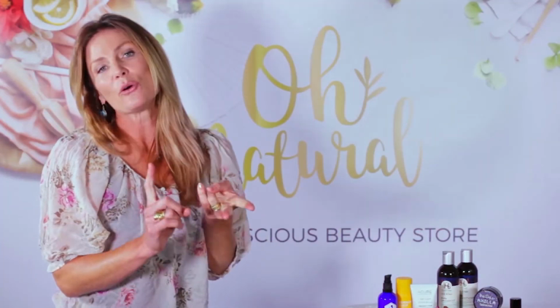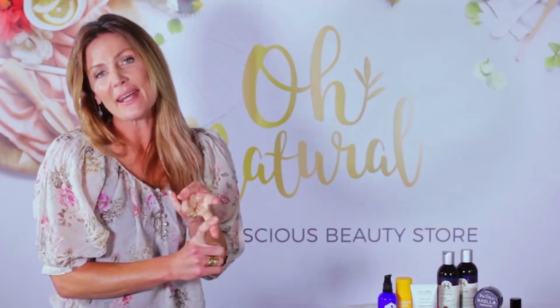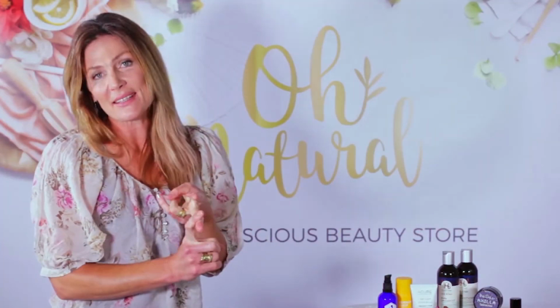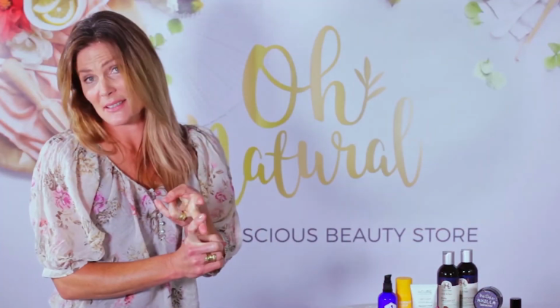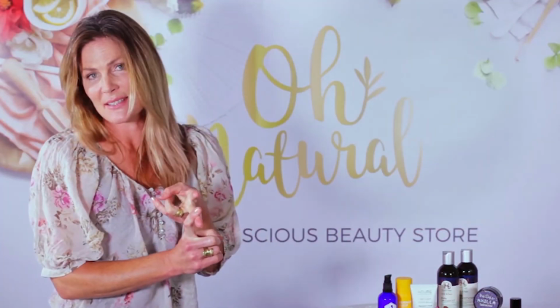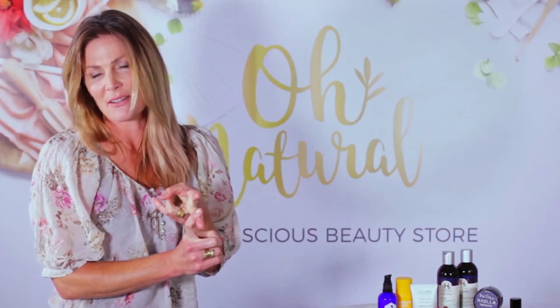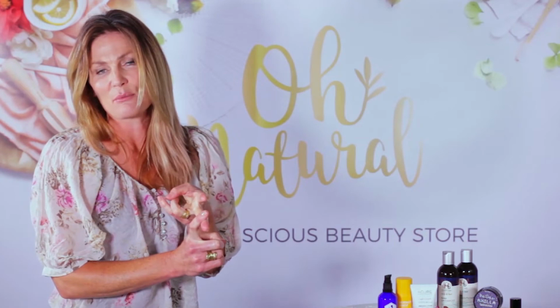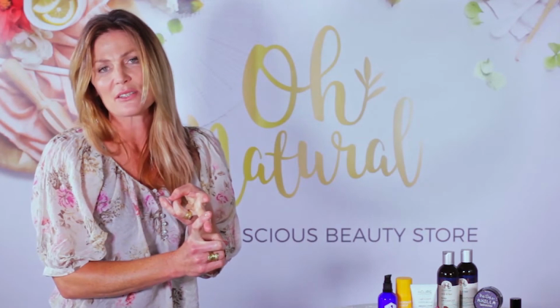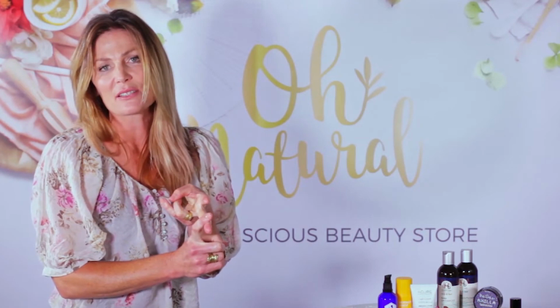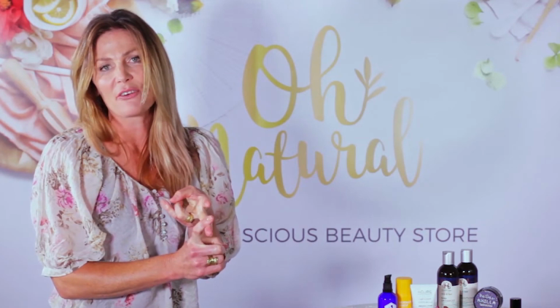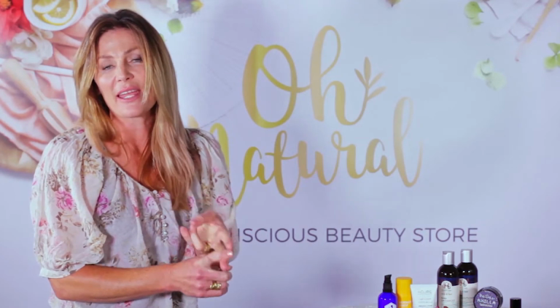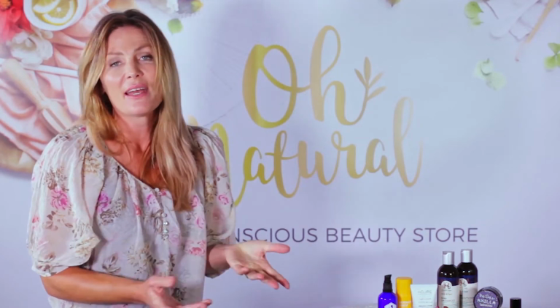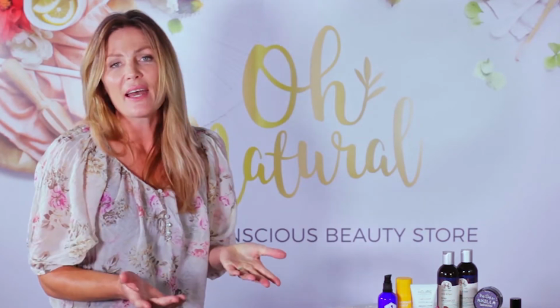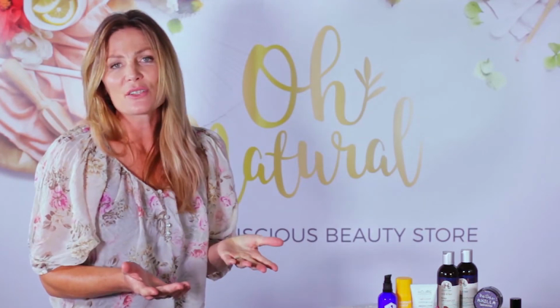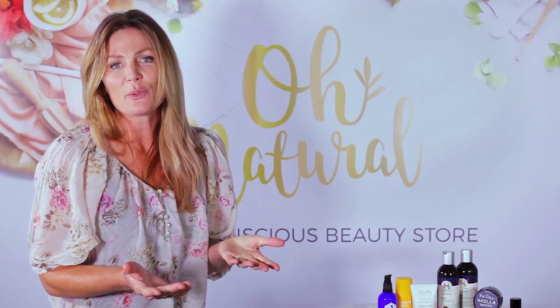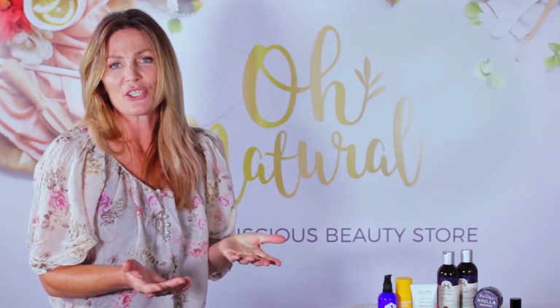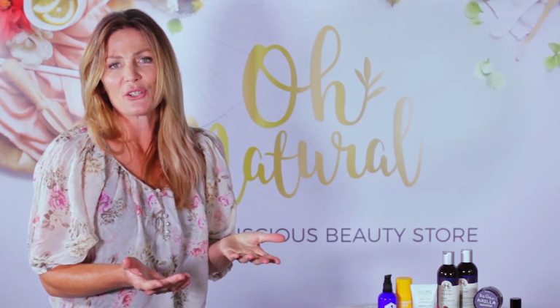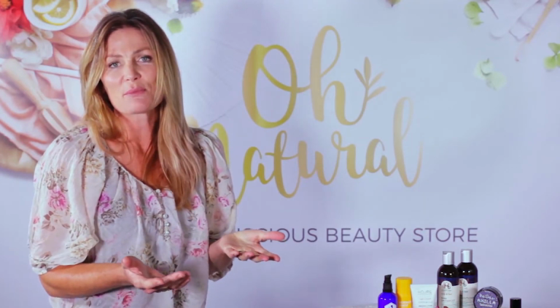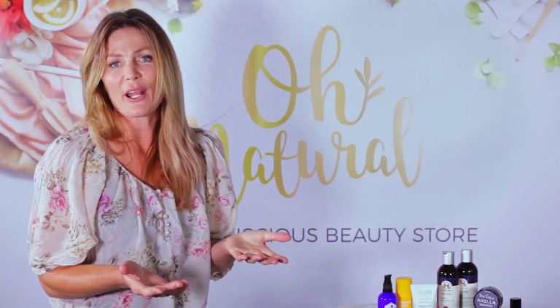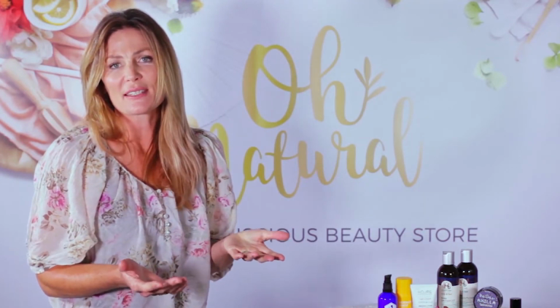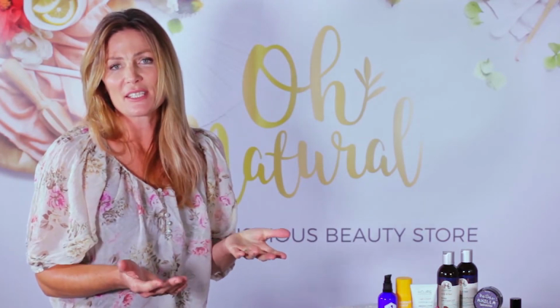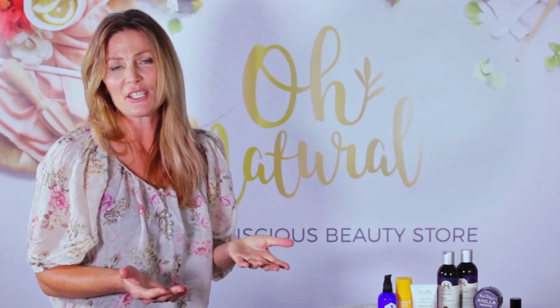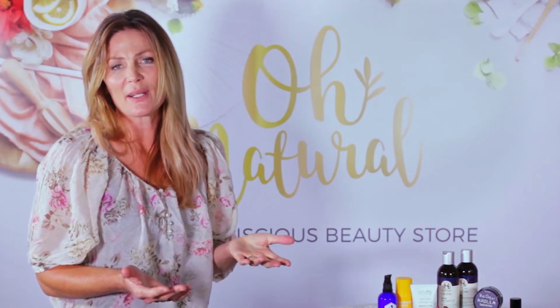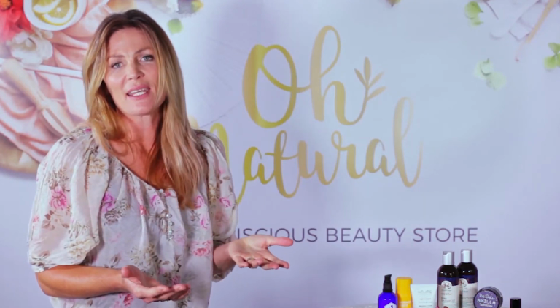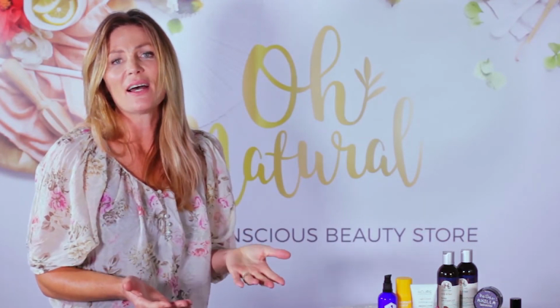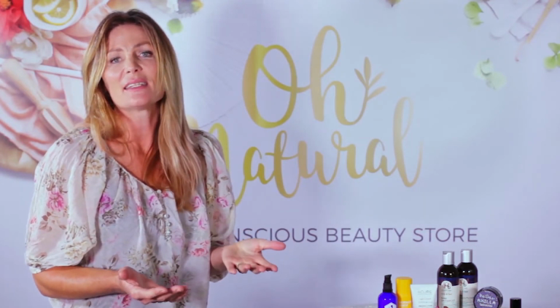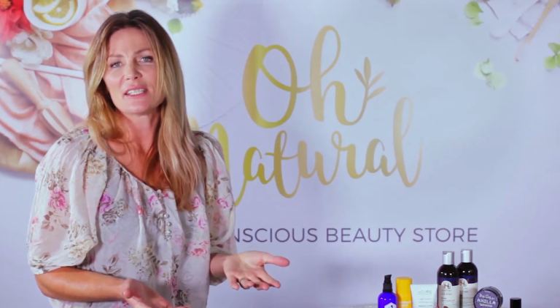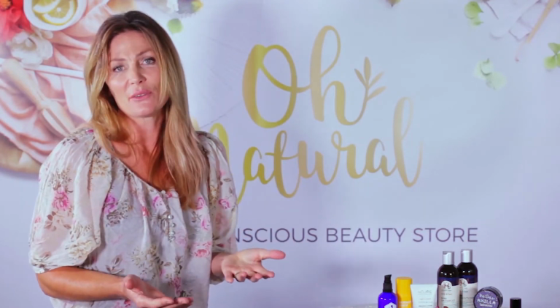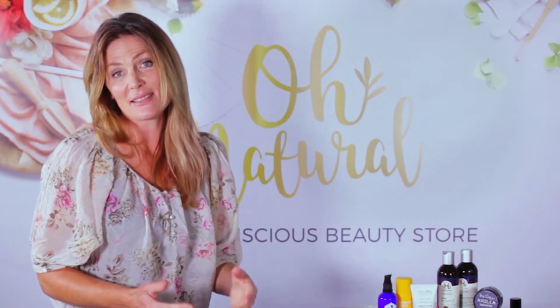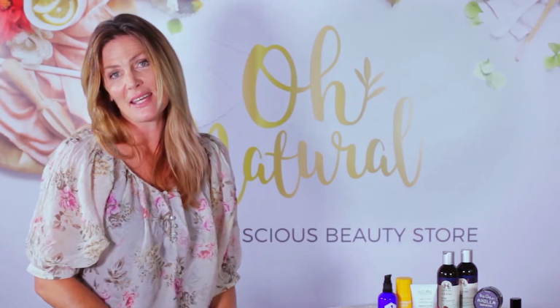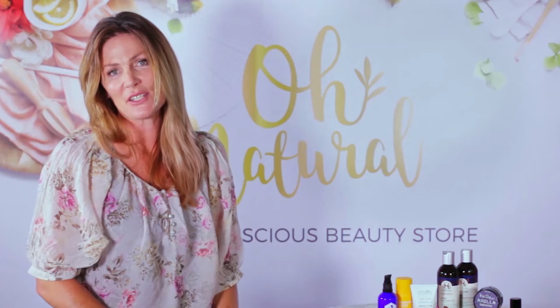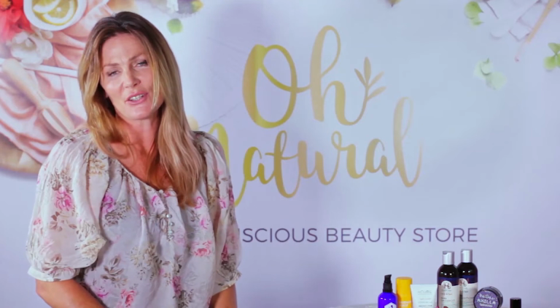So New Zealand made doesn't necessarily mean kind. And if natural doesn't necessarily mean safe, and organic doesn't necessarily mean toxin free, how do we choose products that are genuinely kind, gentle and safe to use?